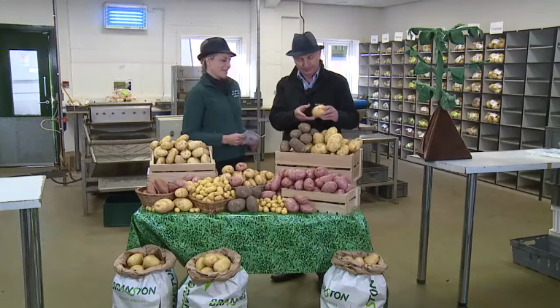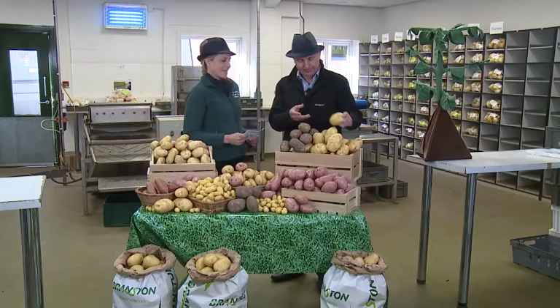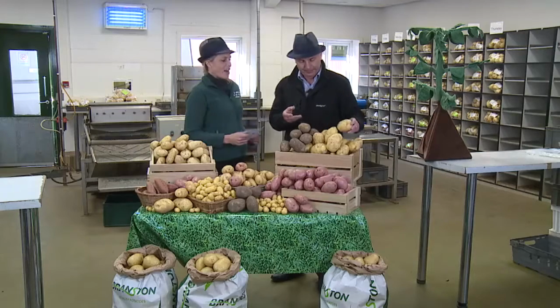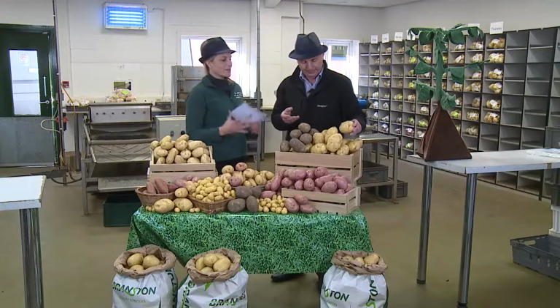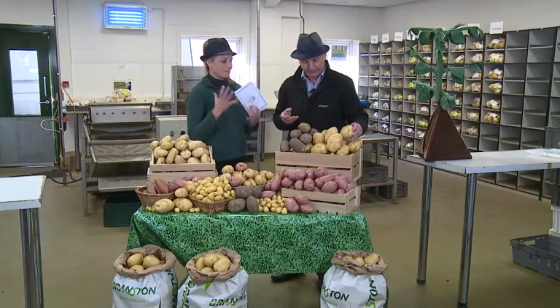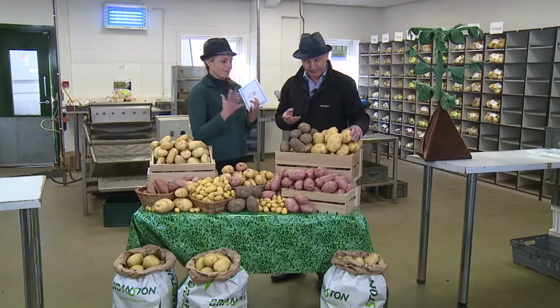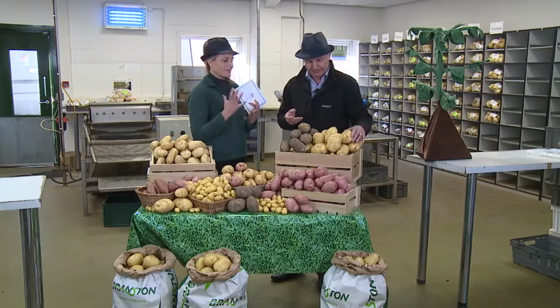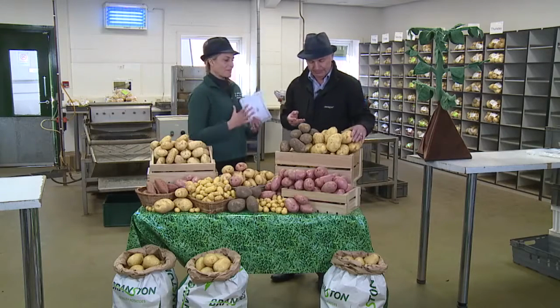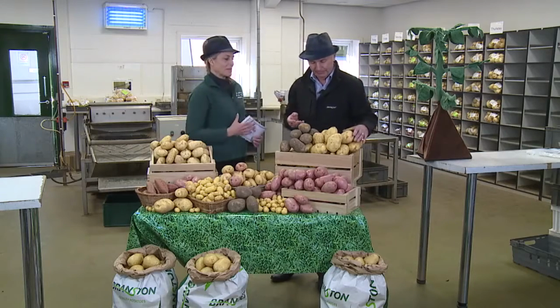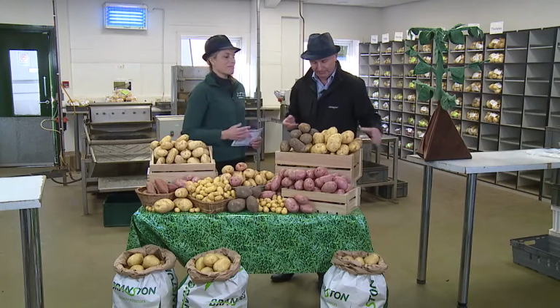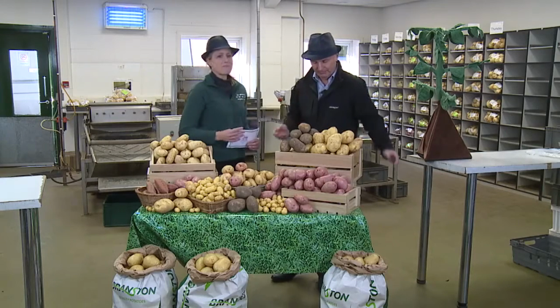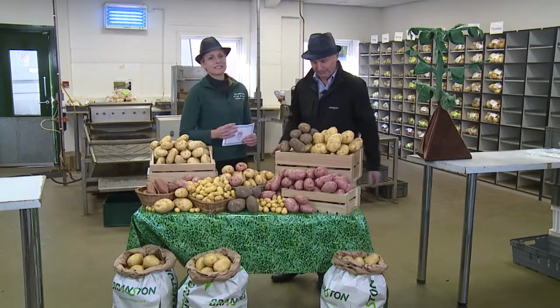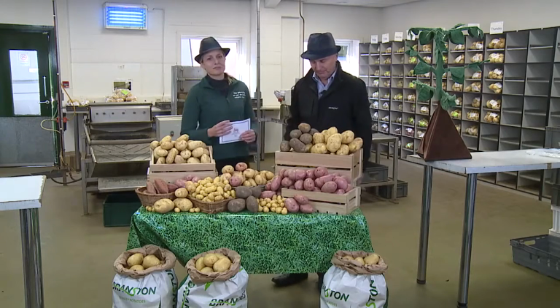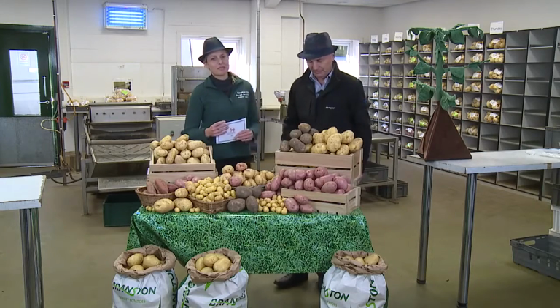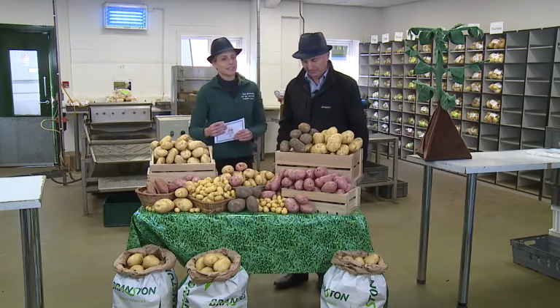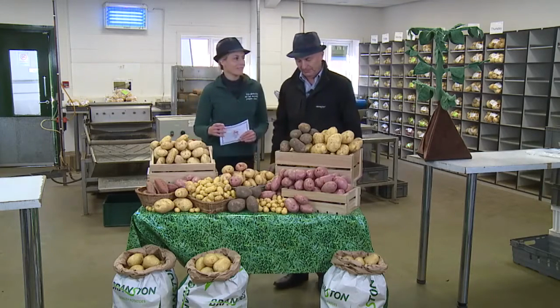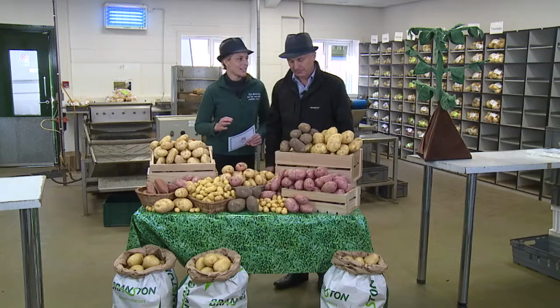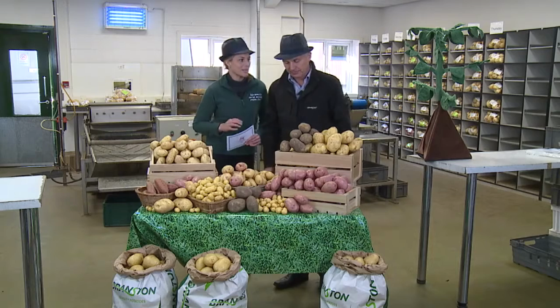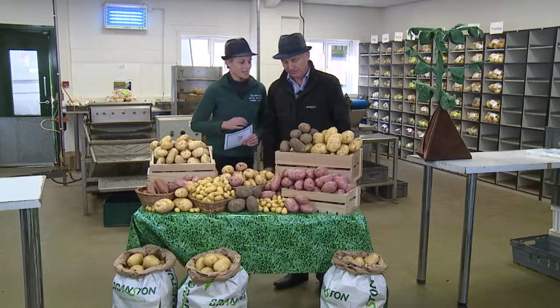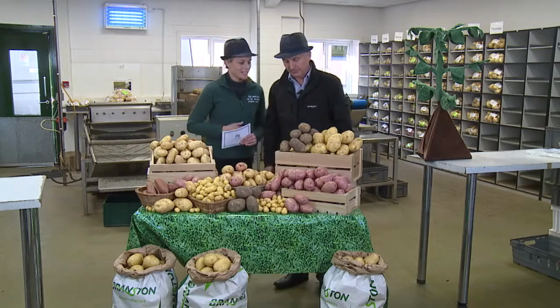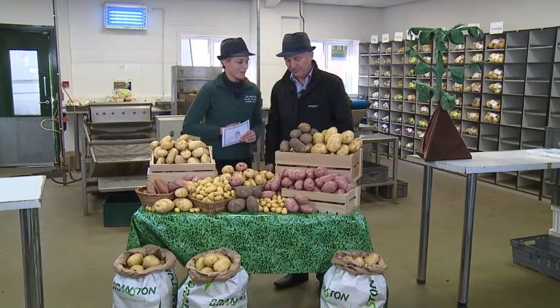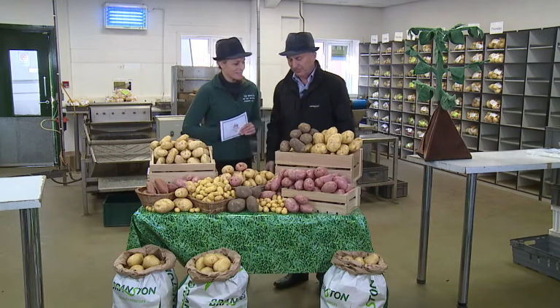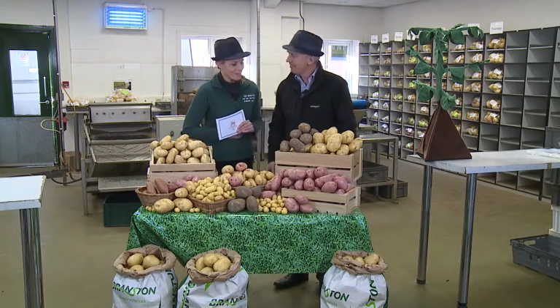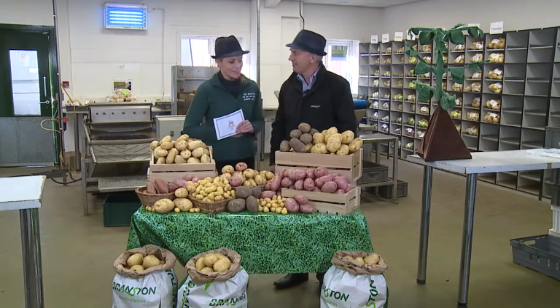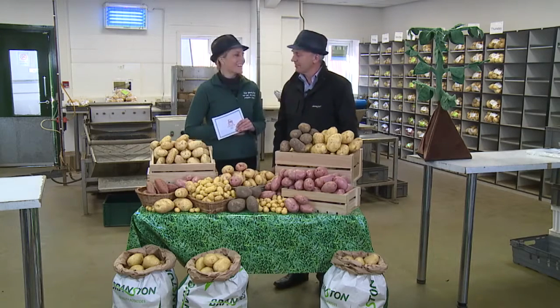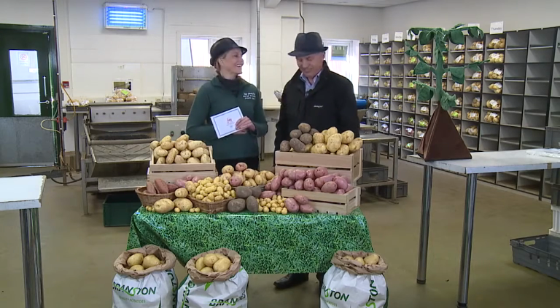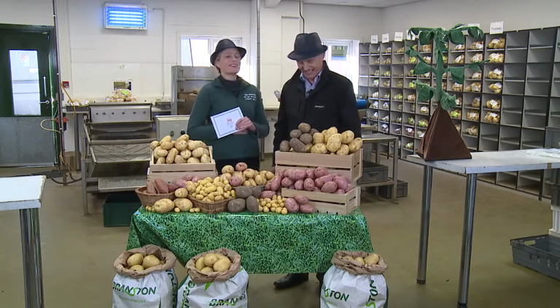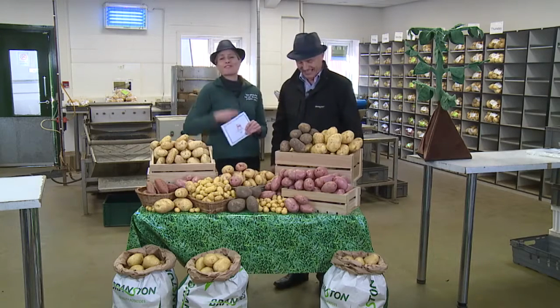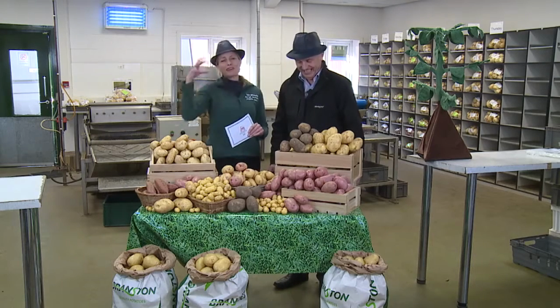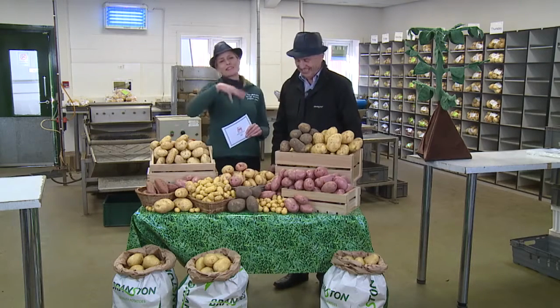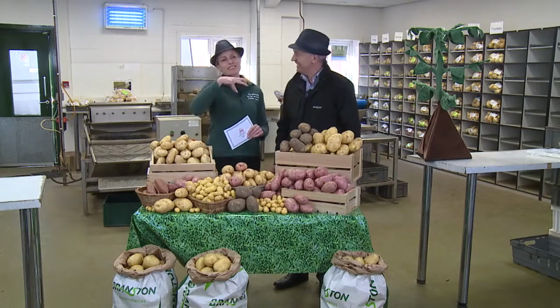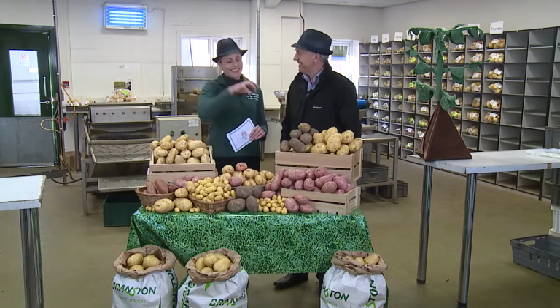I always pick a massive potato if it's a jacket potato, I do. Fill it with everything.